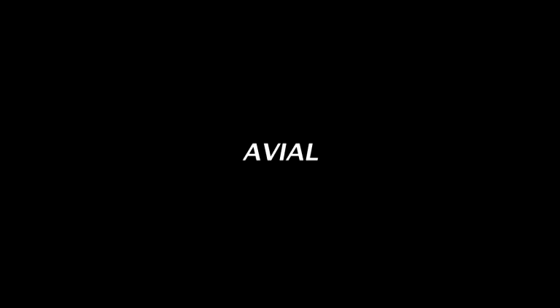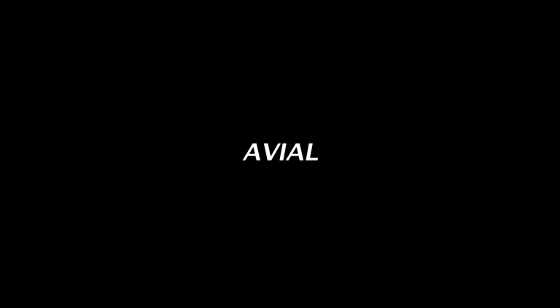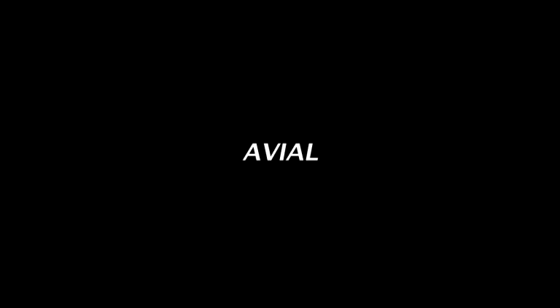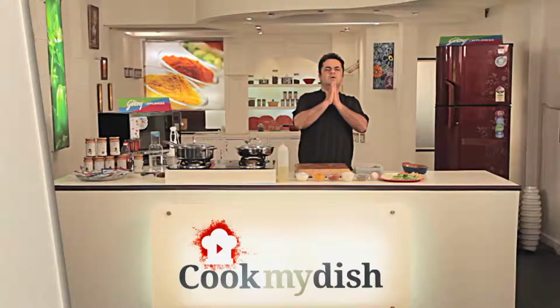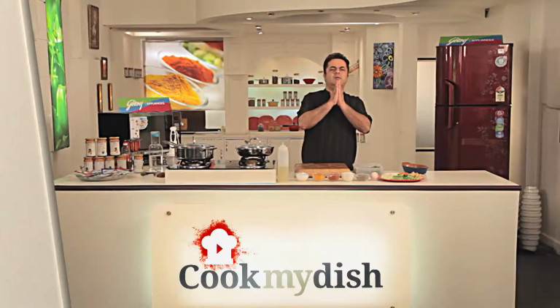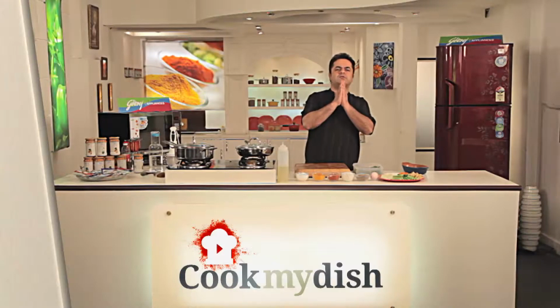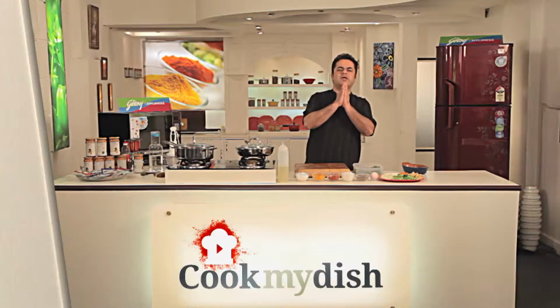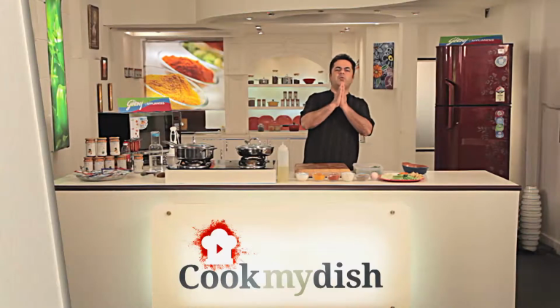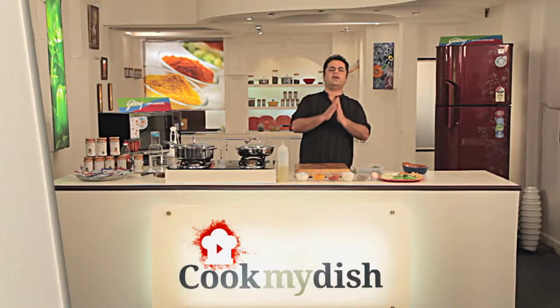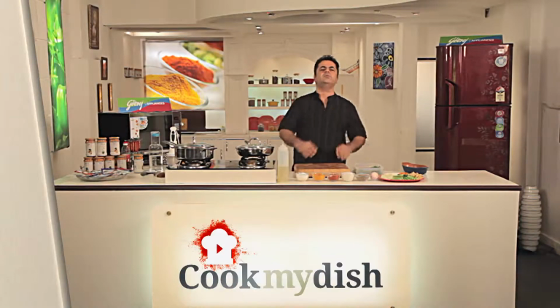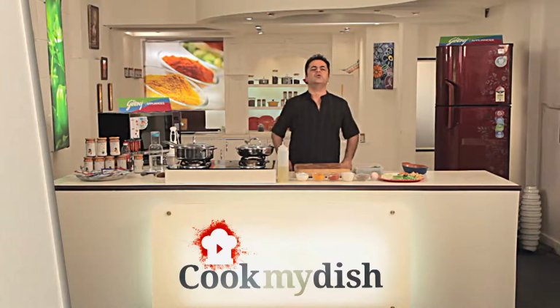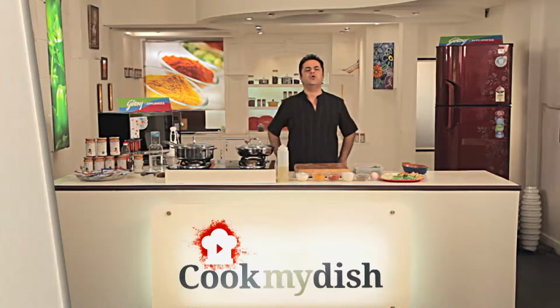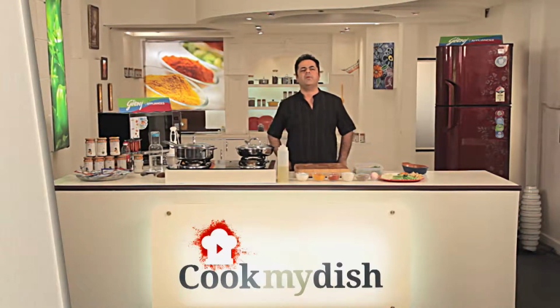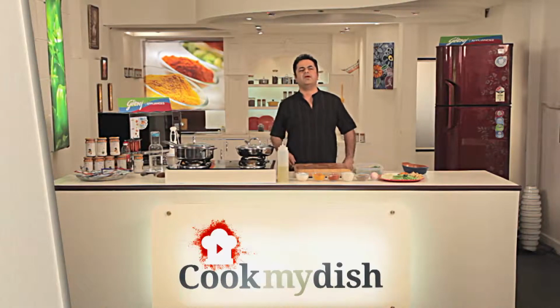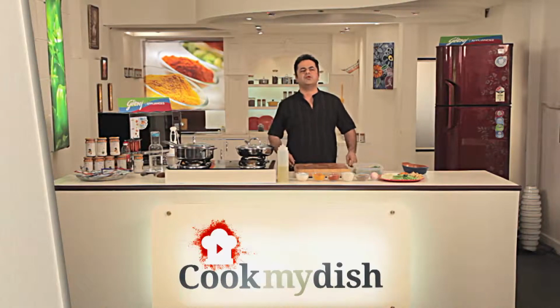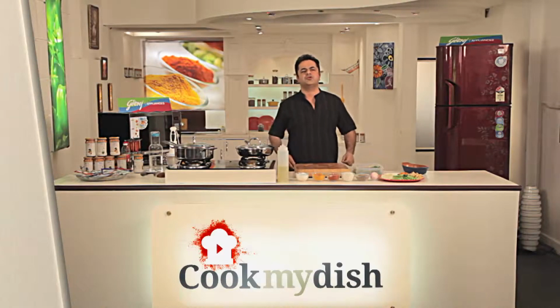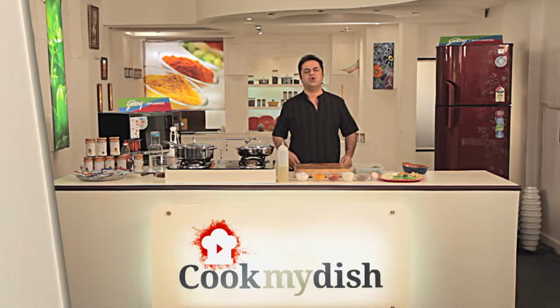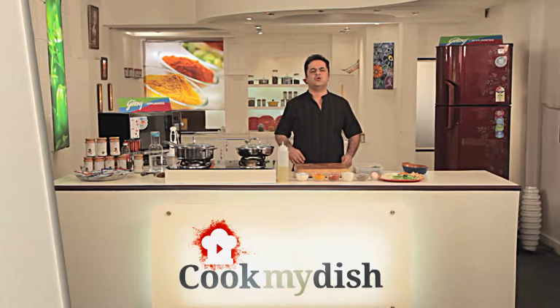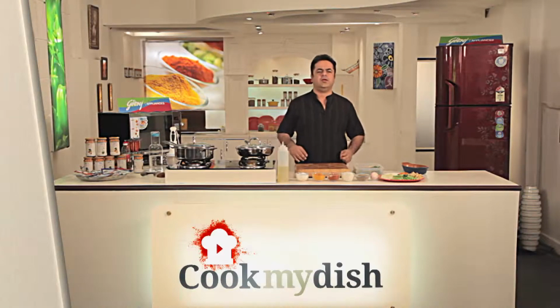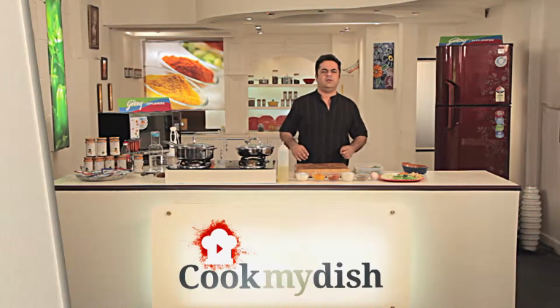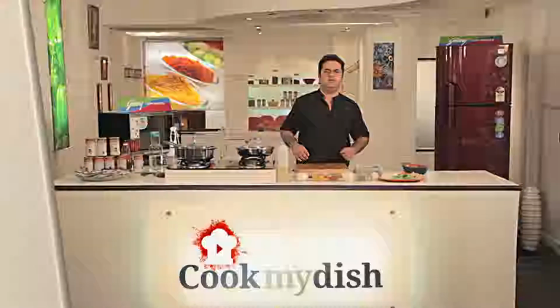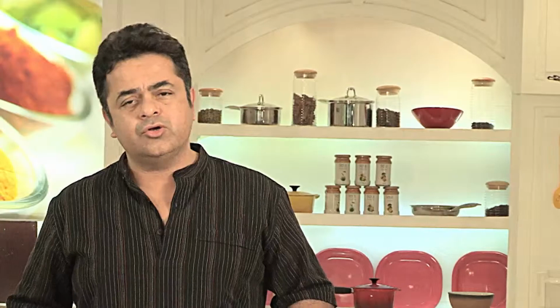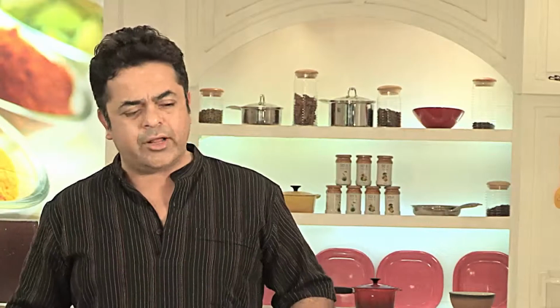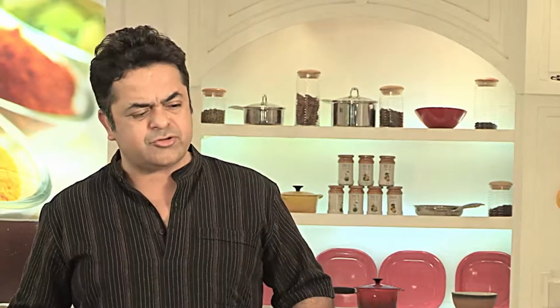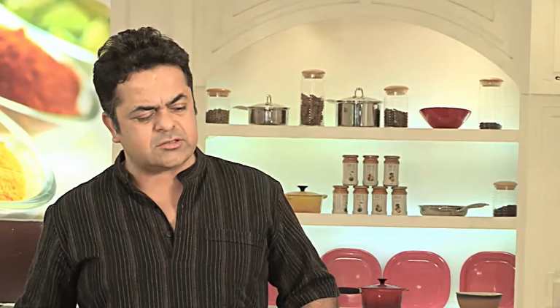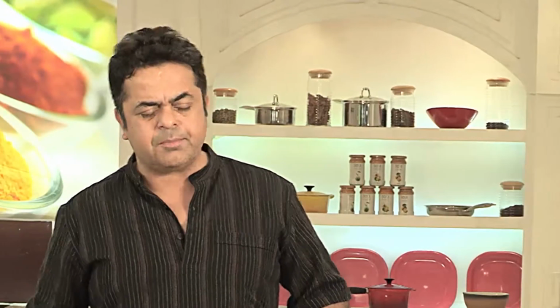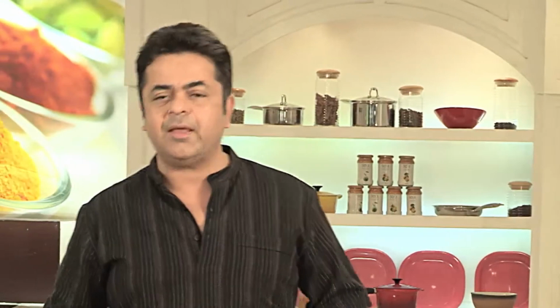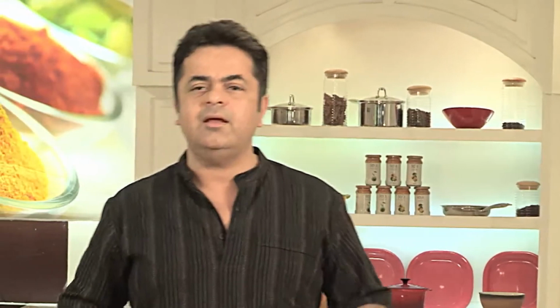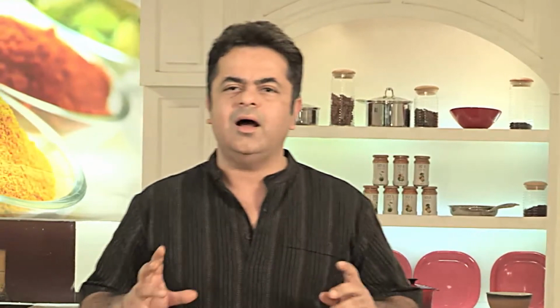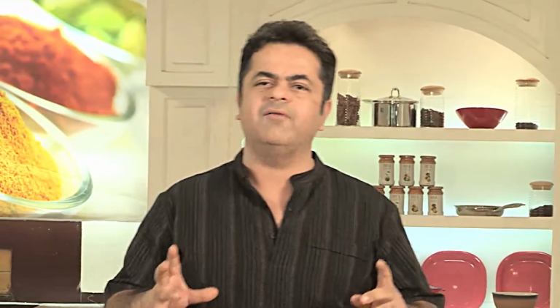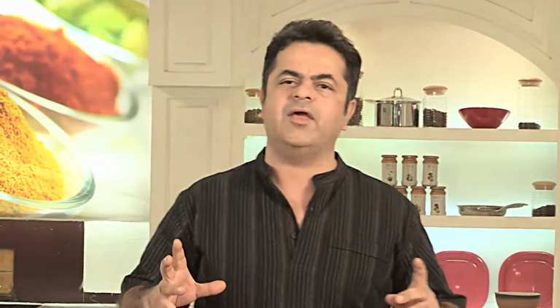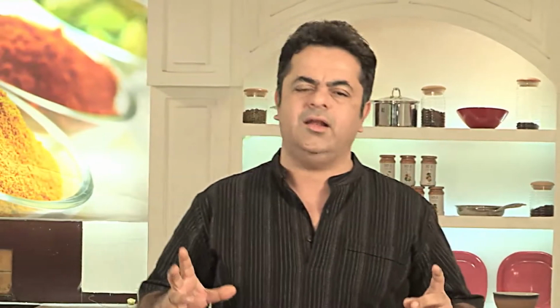Namaste, welcome to cookmydish.in. Today's recipe: avial.